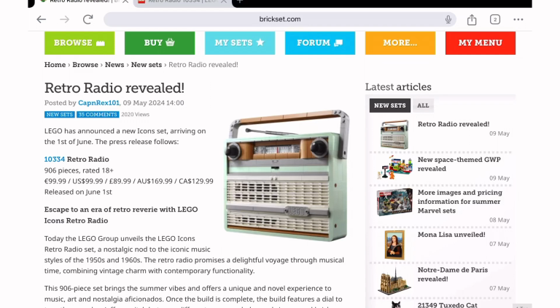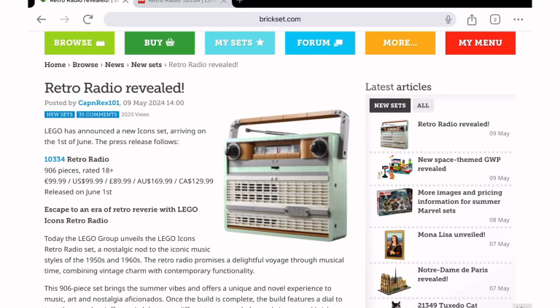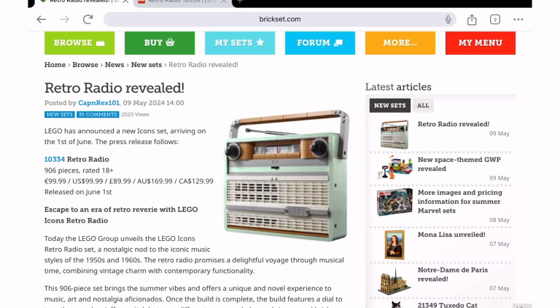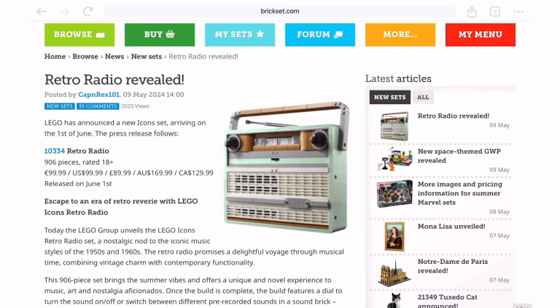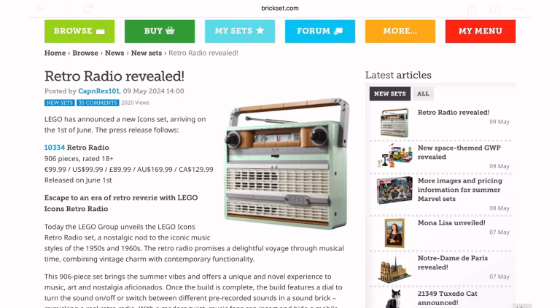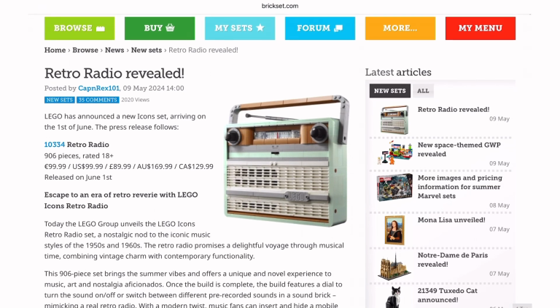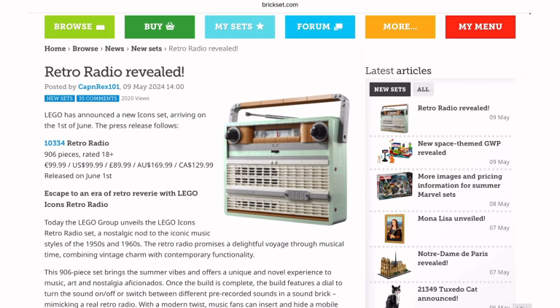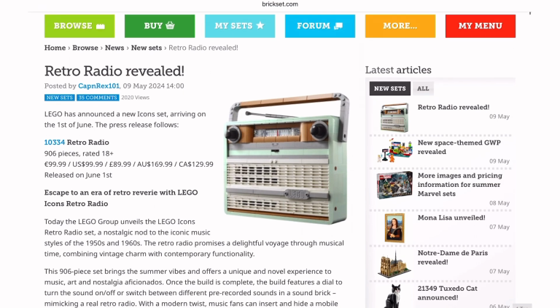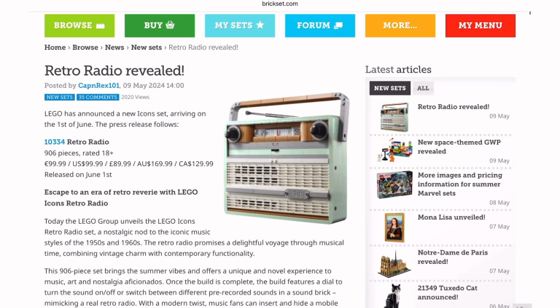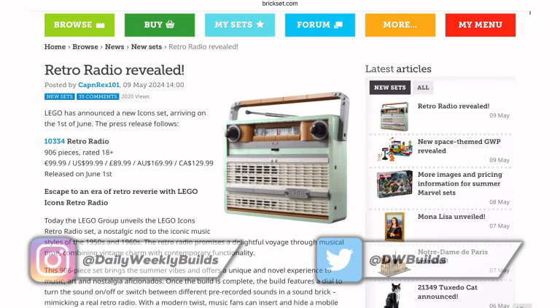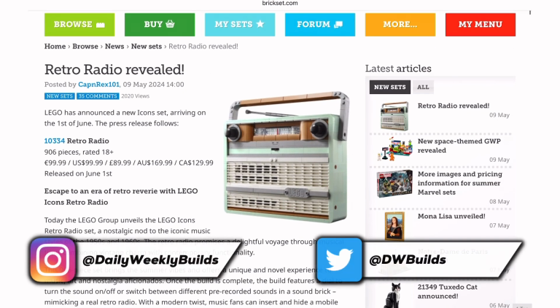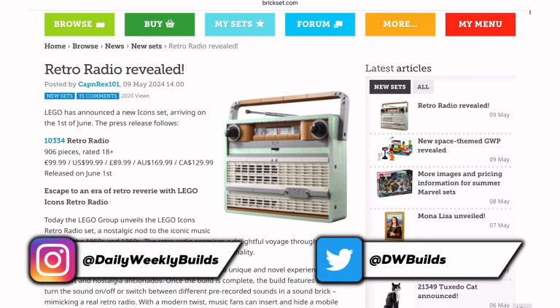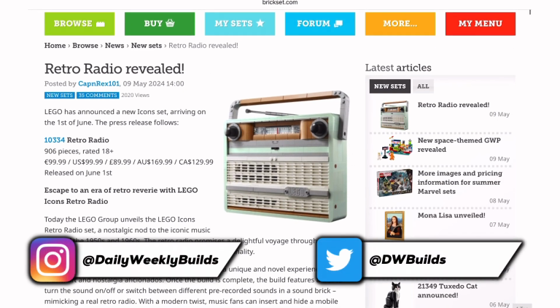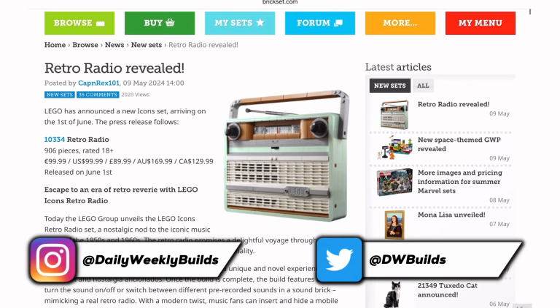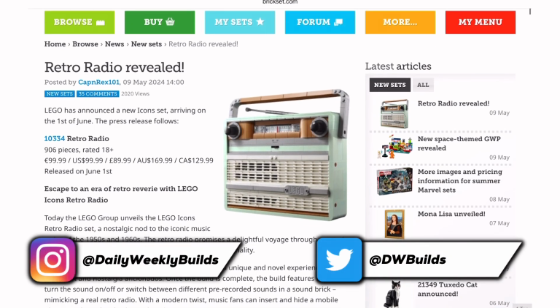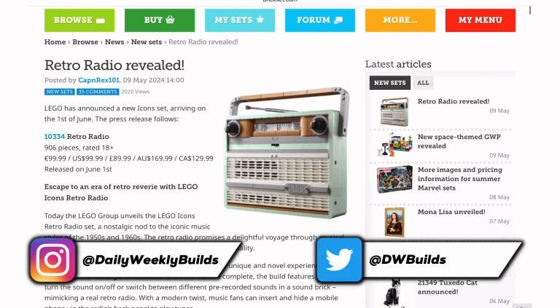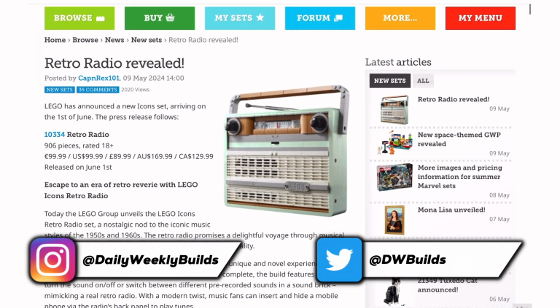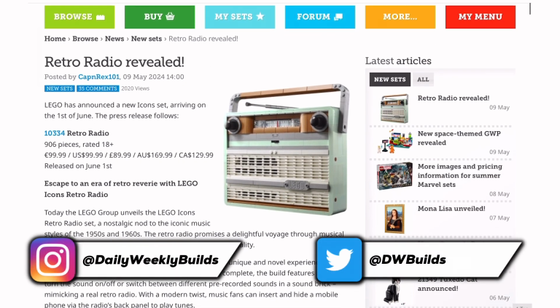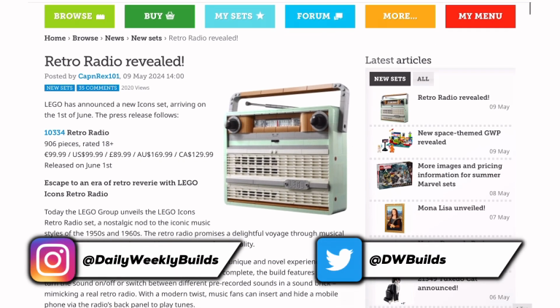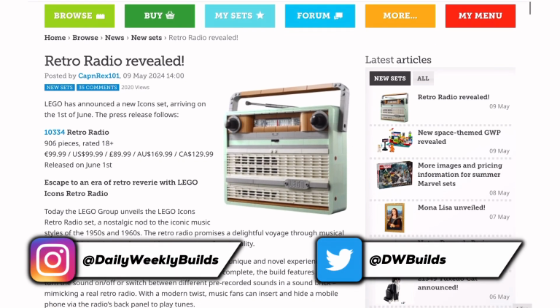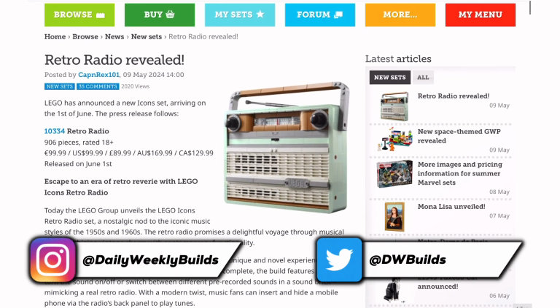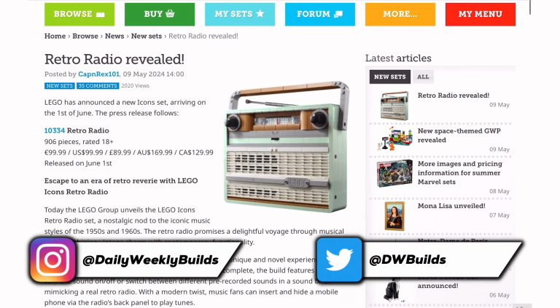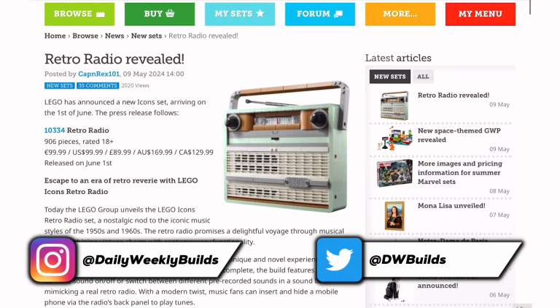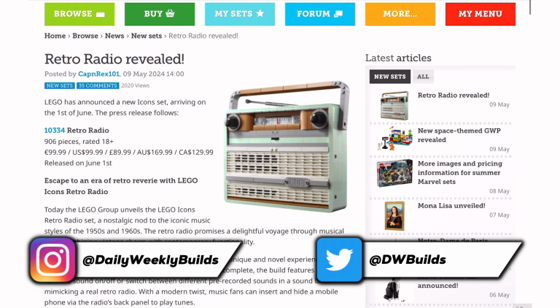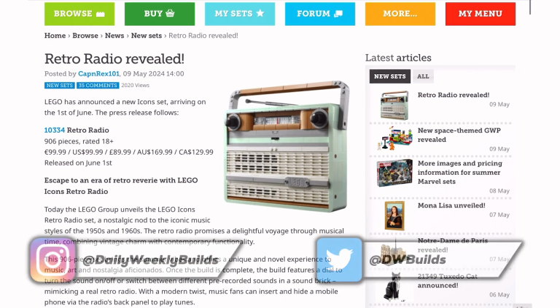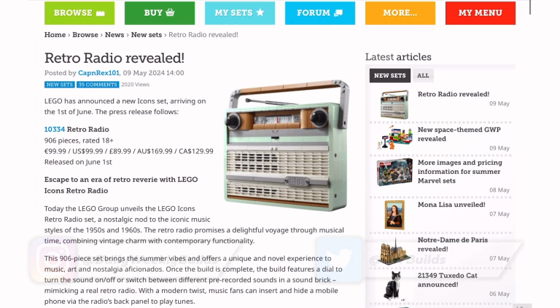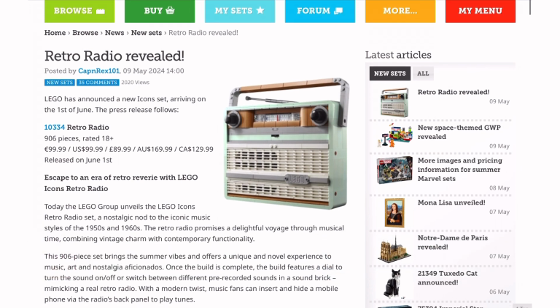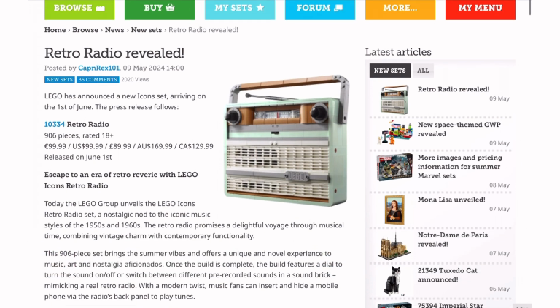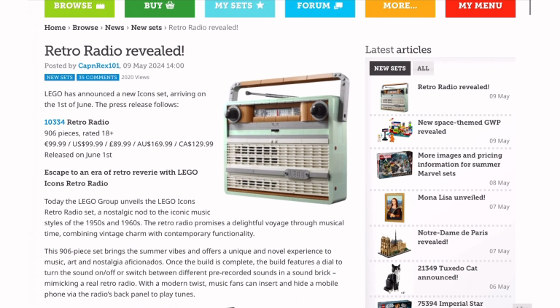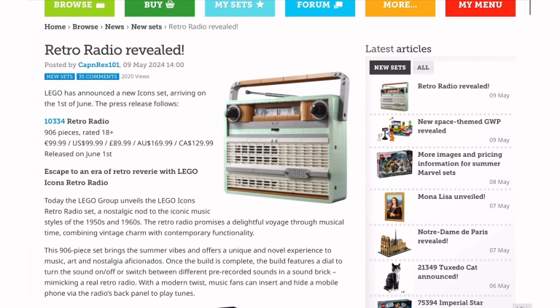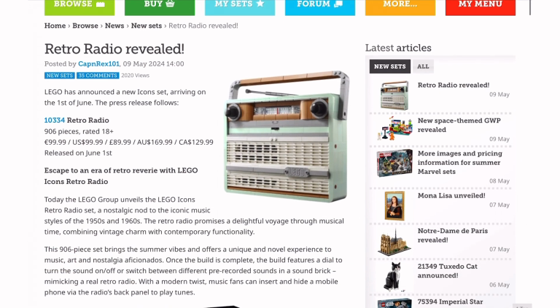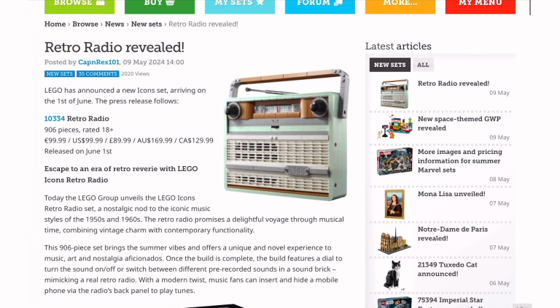Hey everyone, LEGO have just revealed the Retro Radio, set number 10334, and I just thought I'd share my thoughts with you.